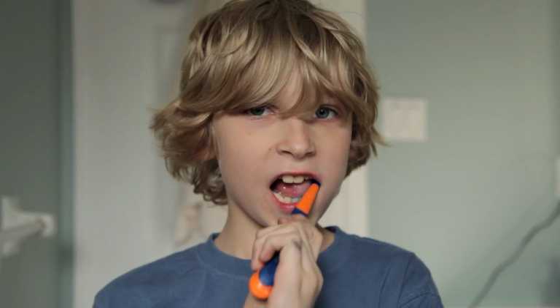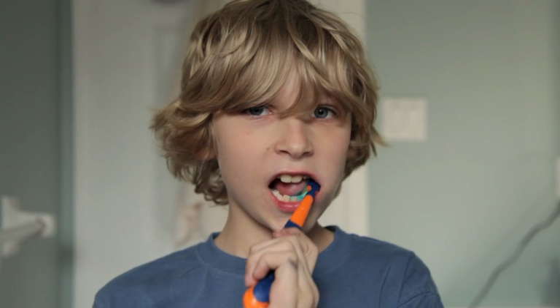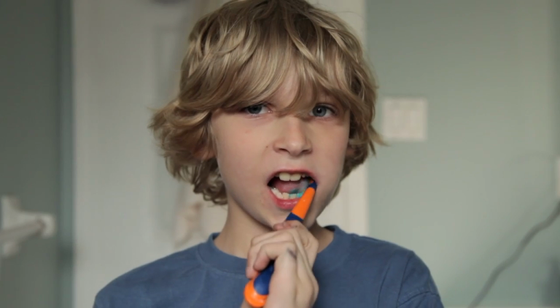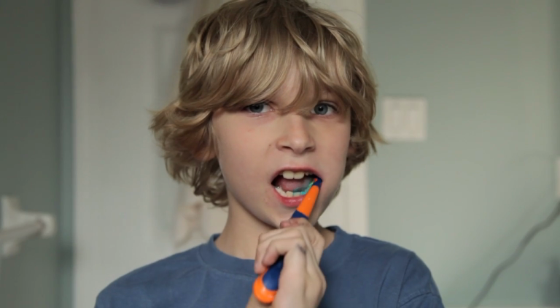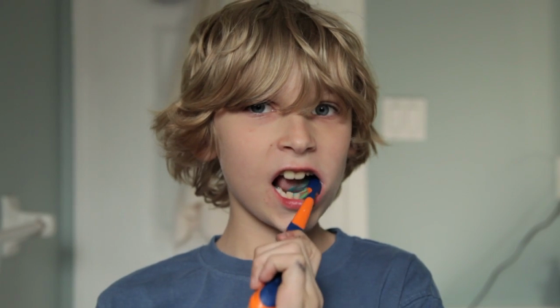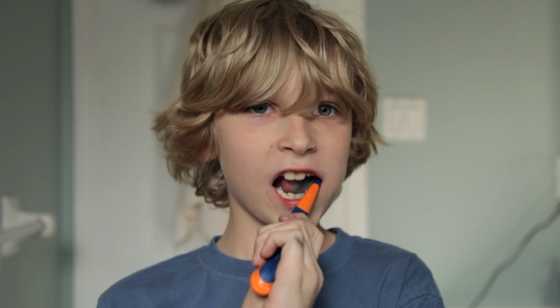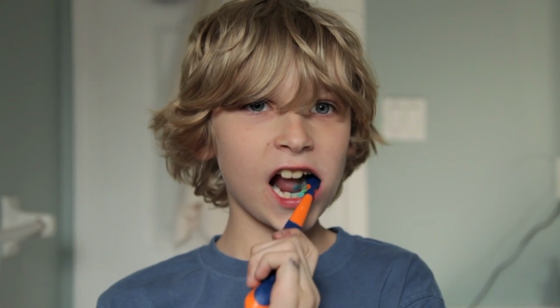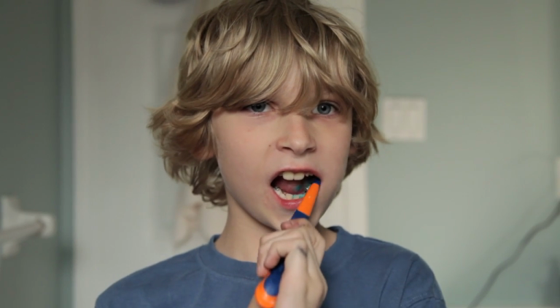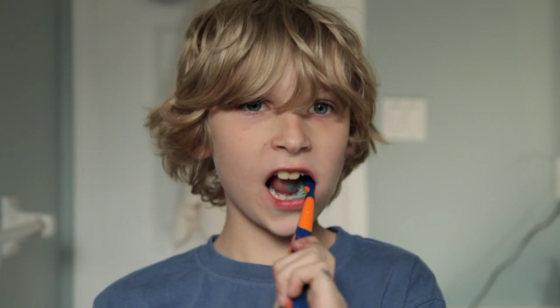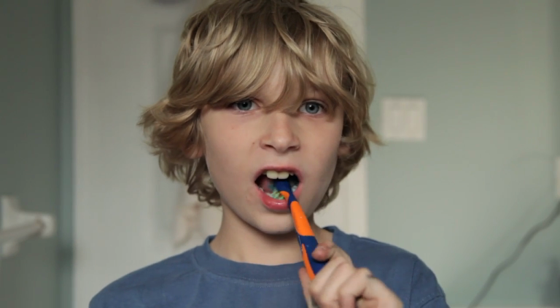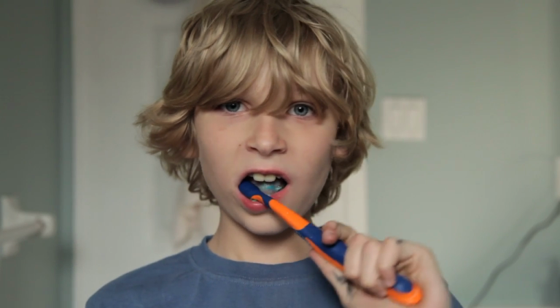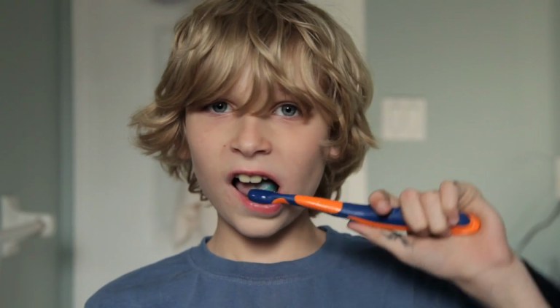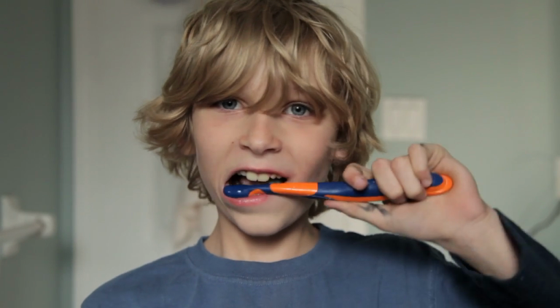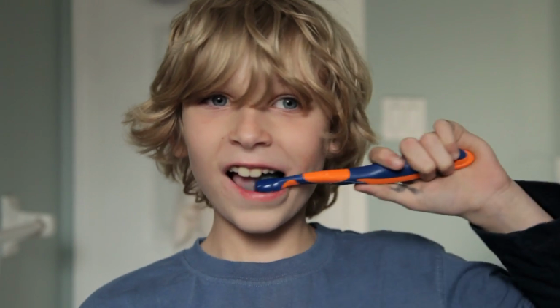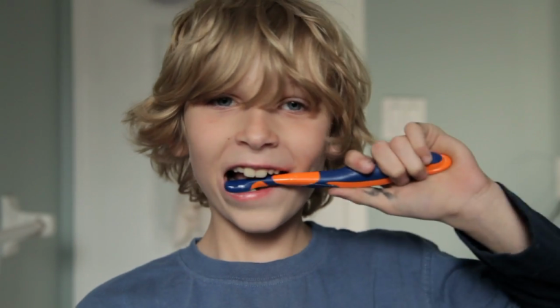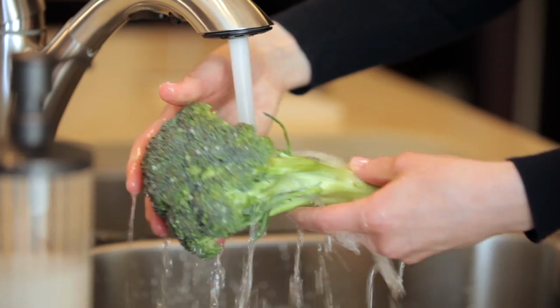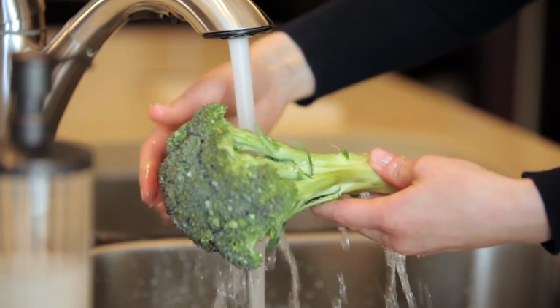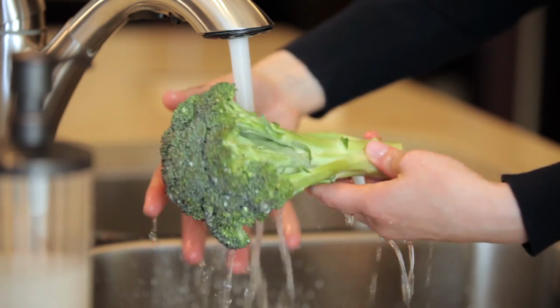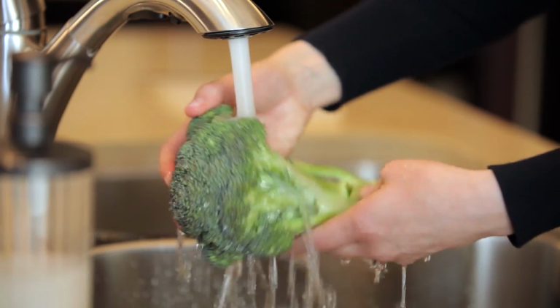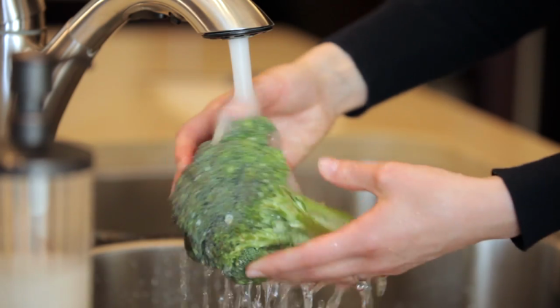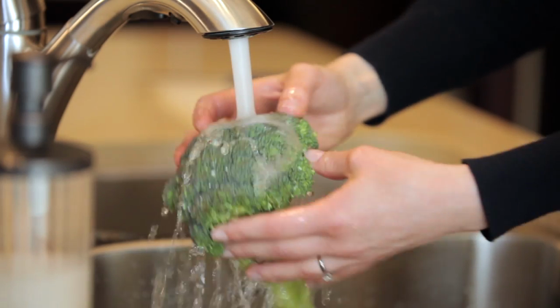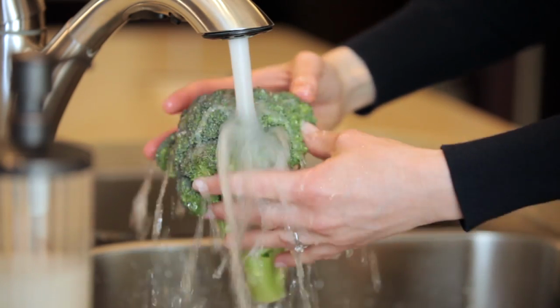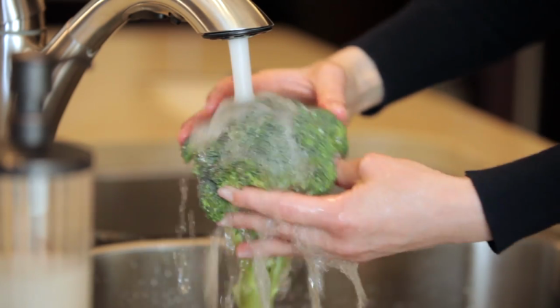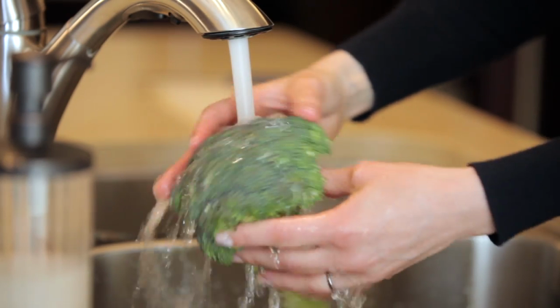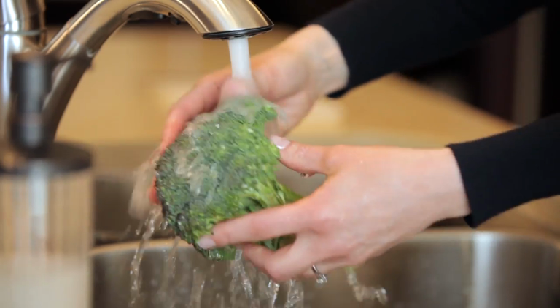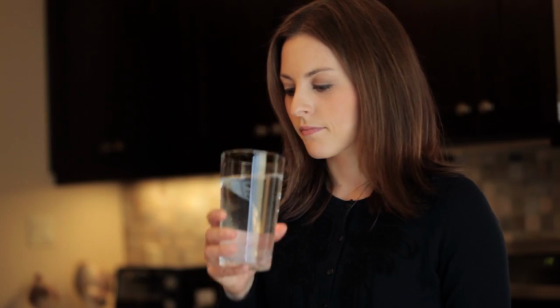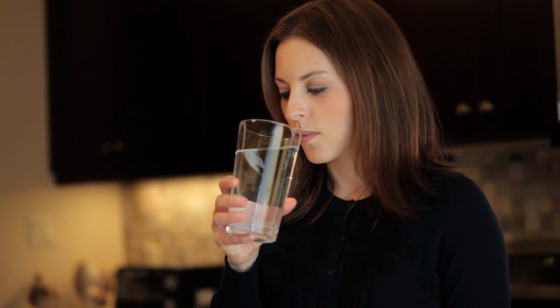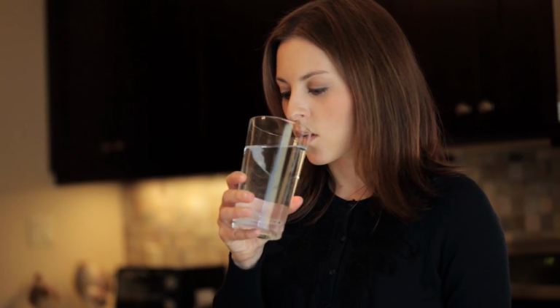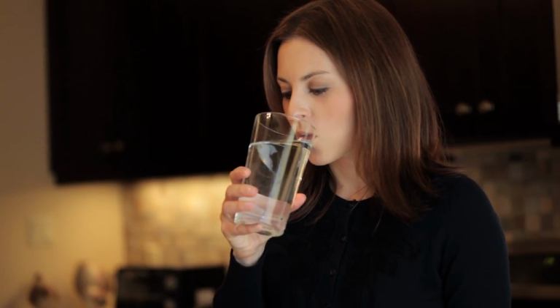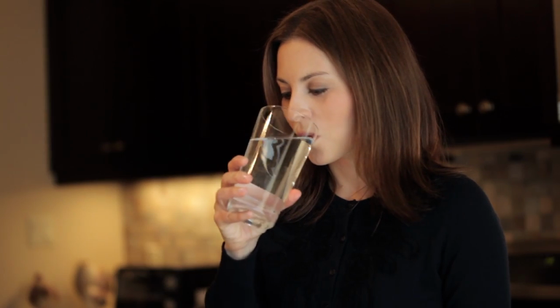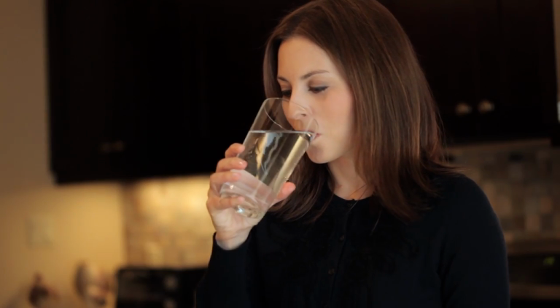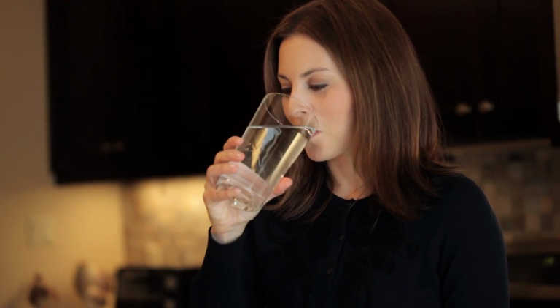Rainfresh UV System provides safe drinking water for brushing, washing vegetables and cooking, drinking, and showering.